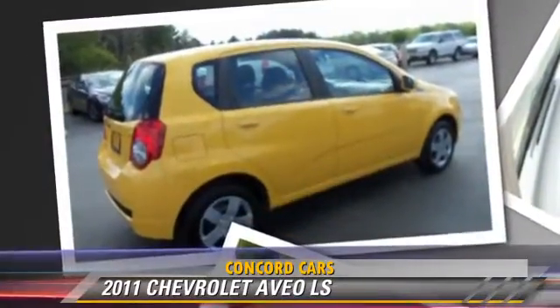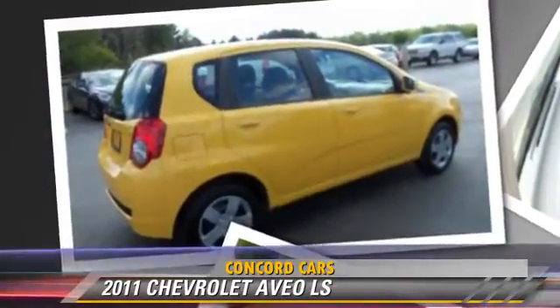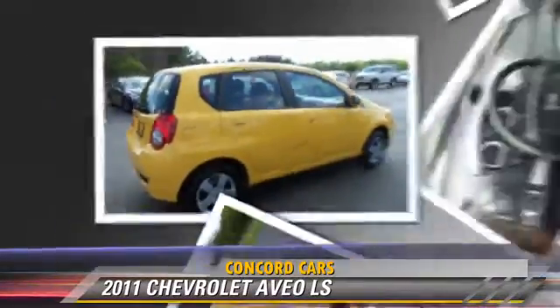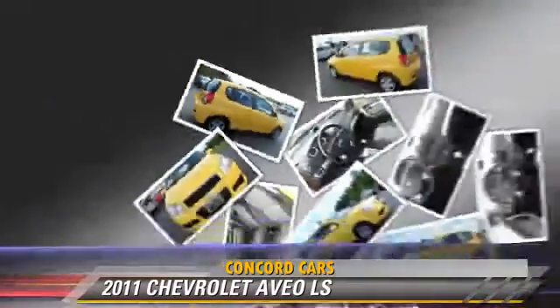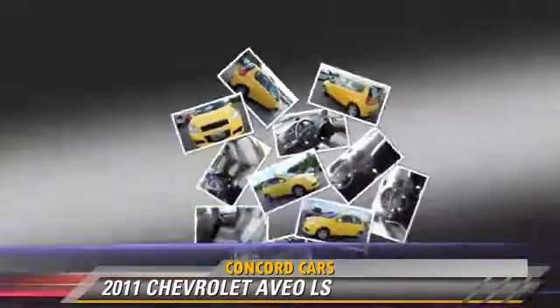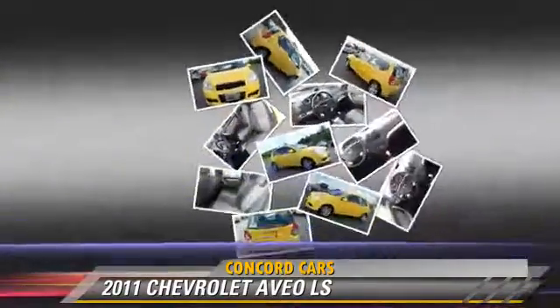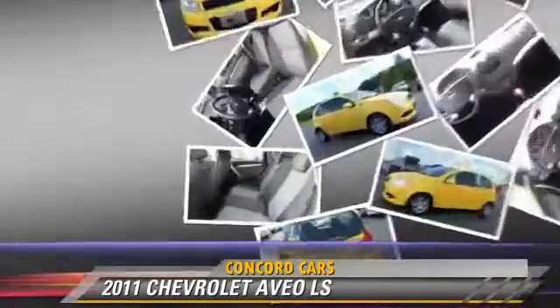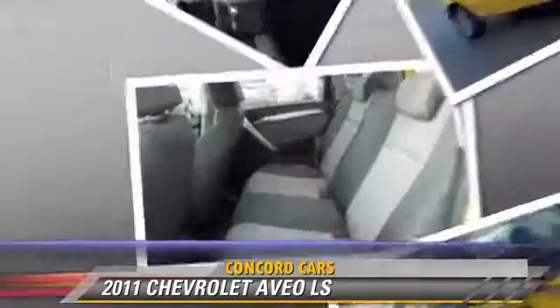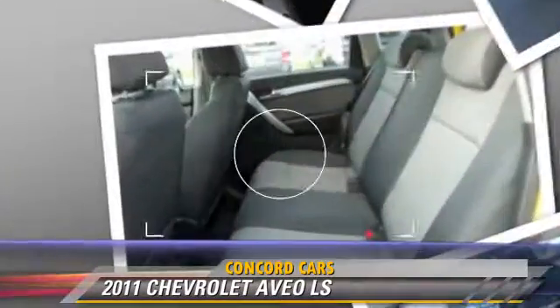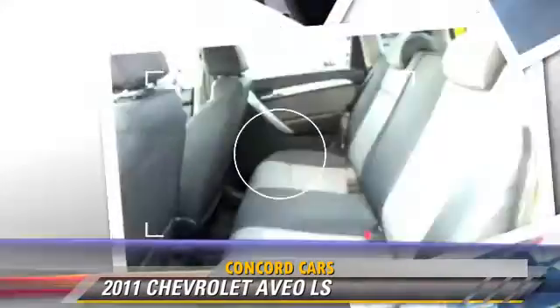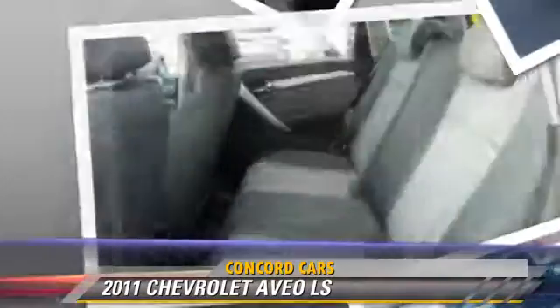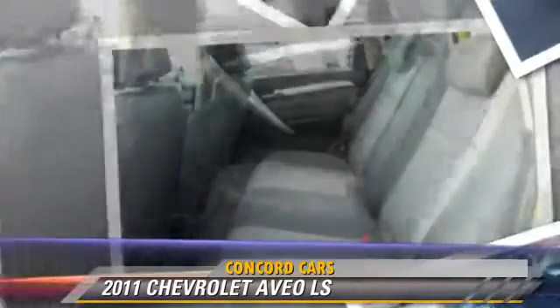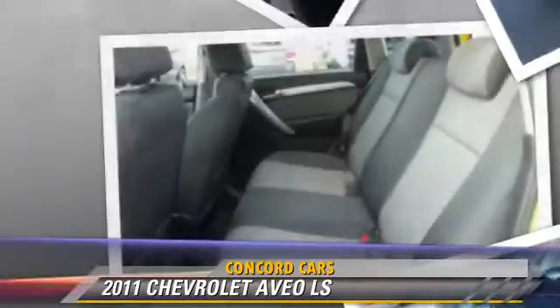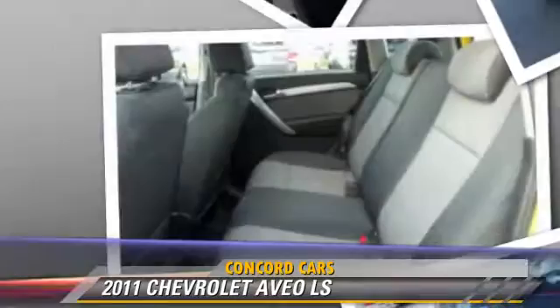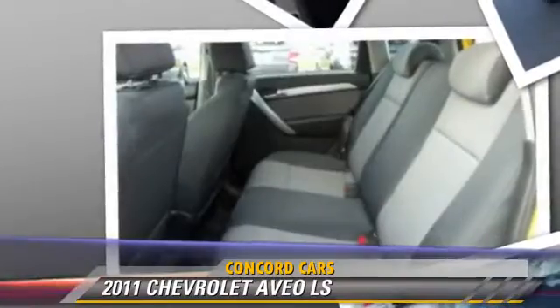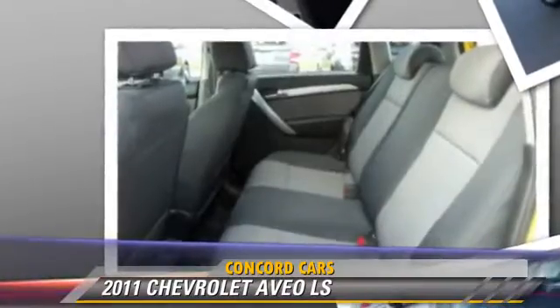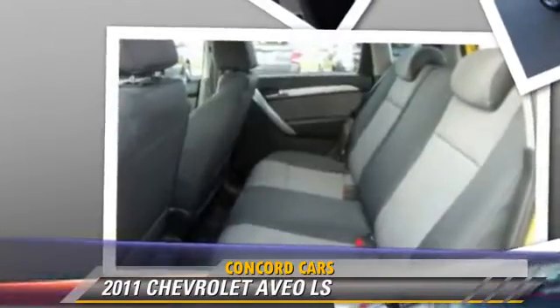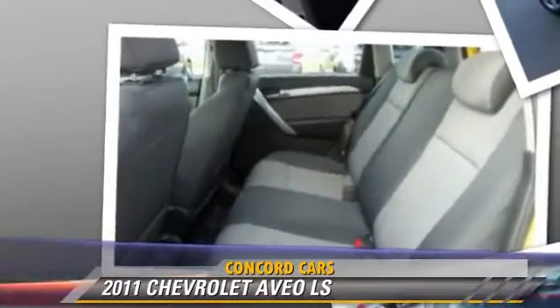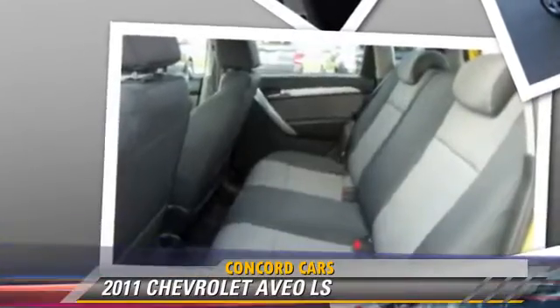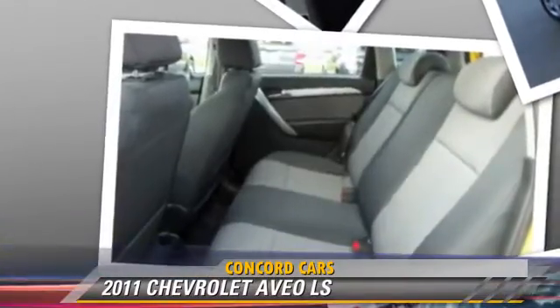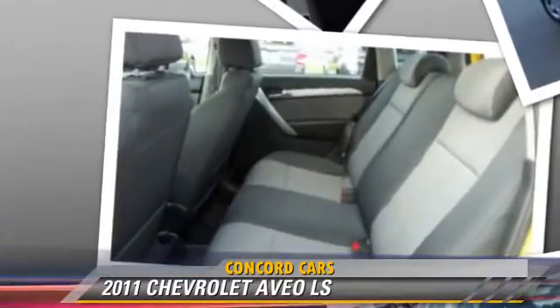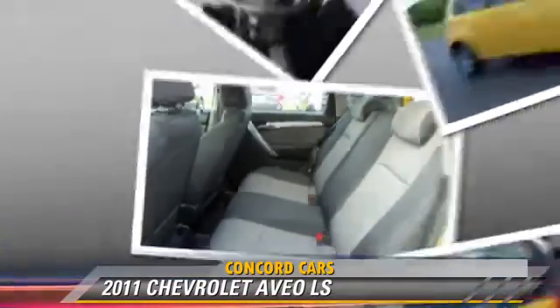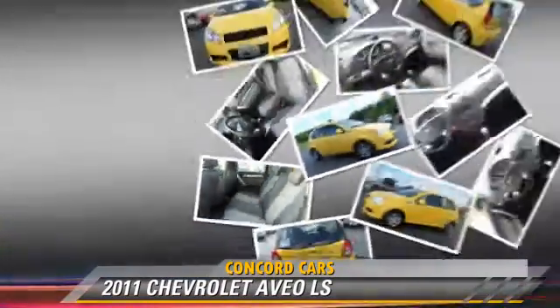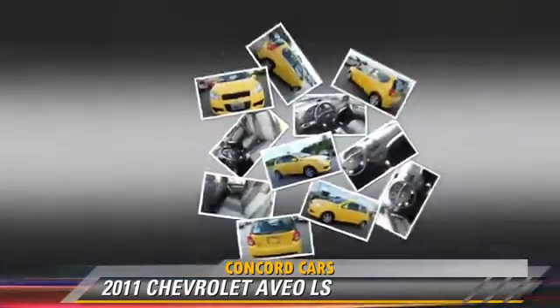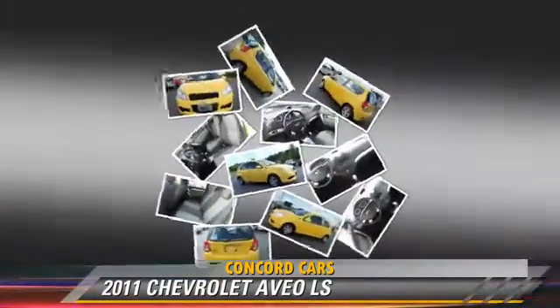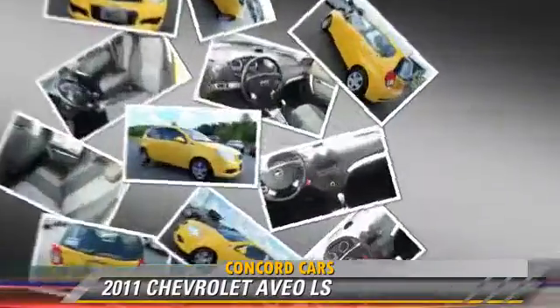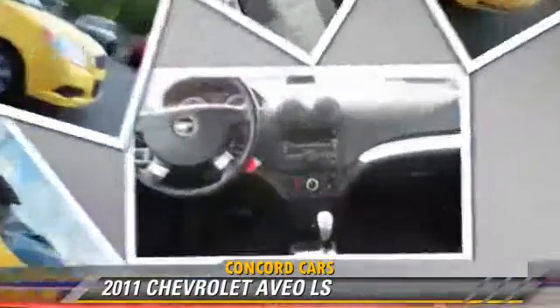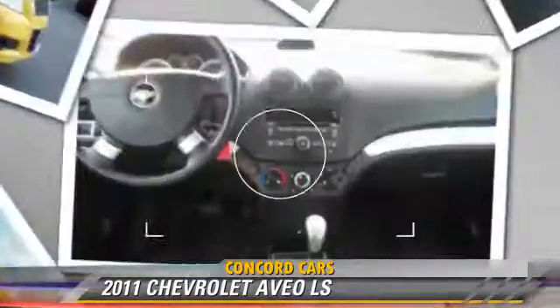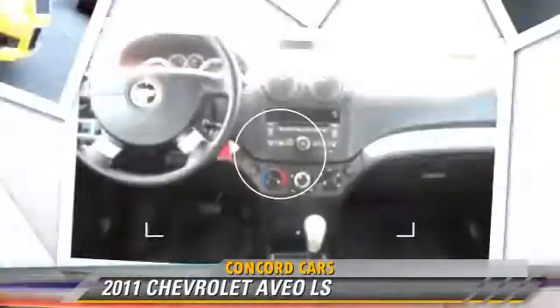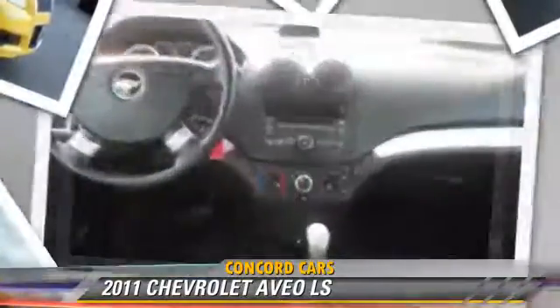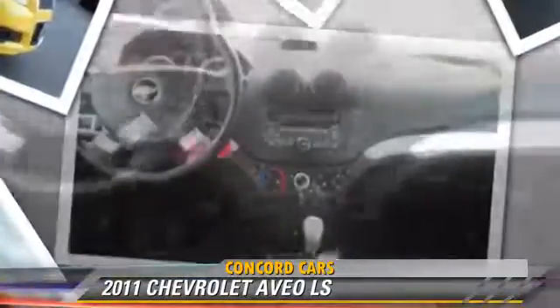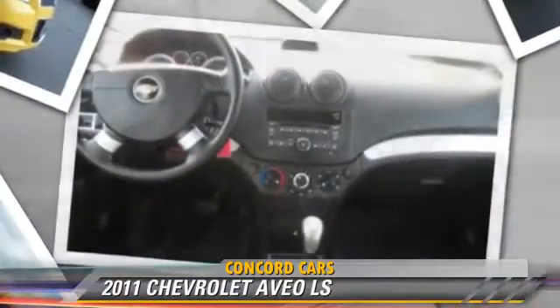Comfort and convenience features include power steering, powered door locks, and keyless entry.